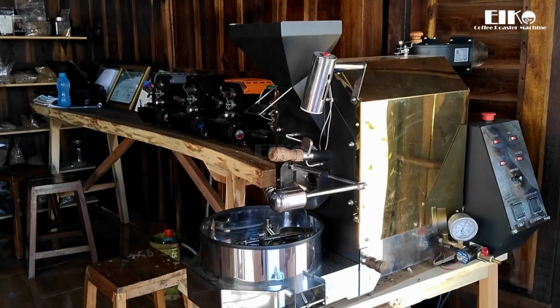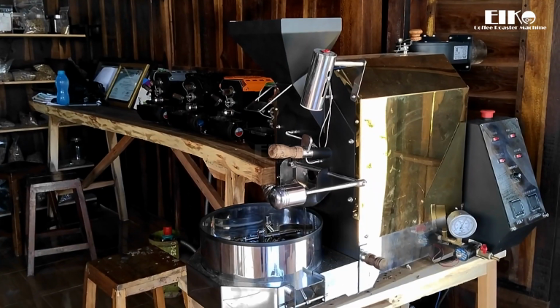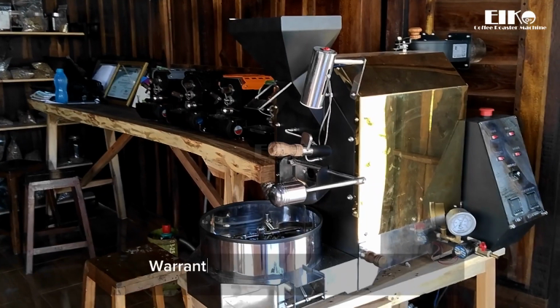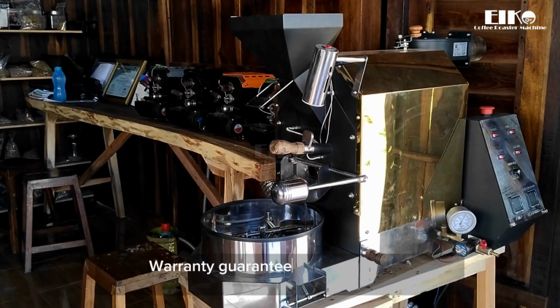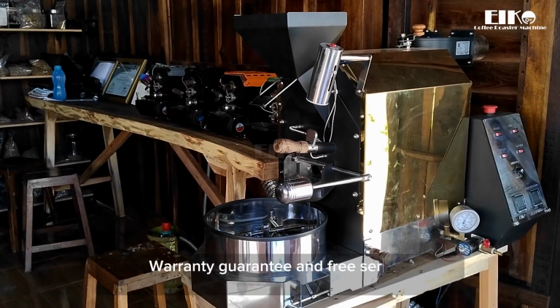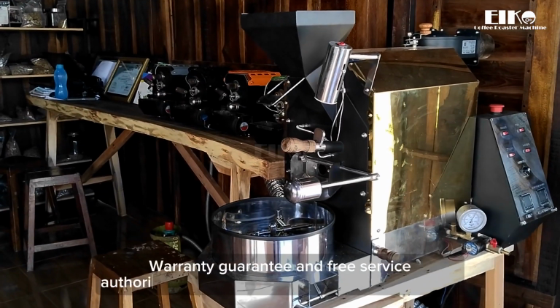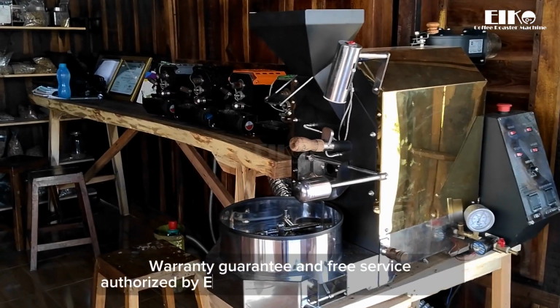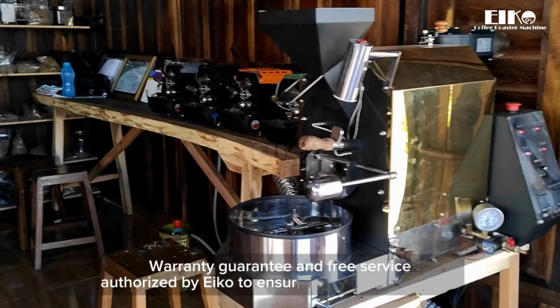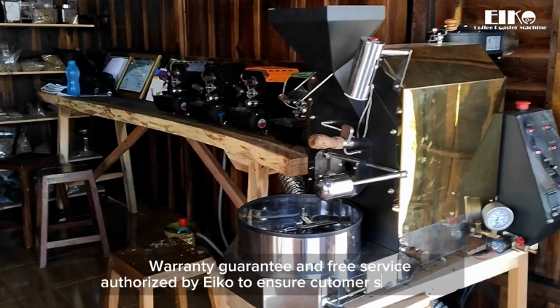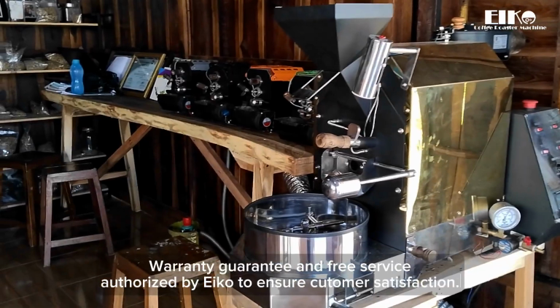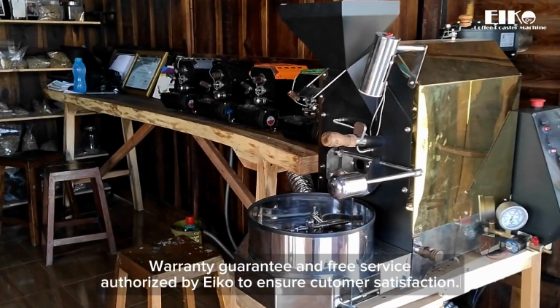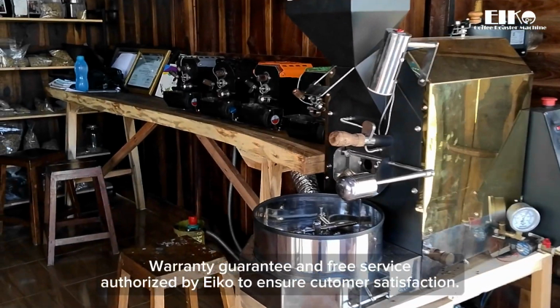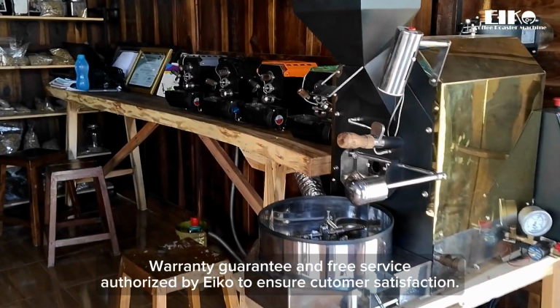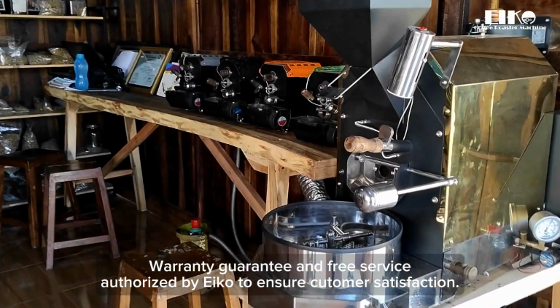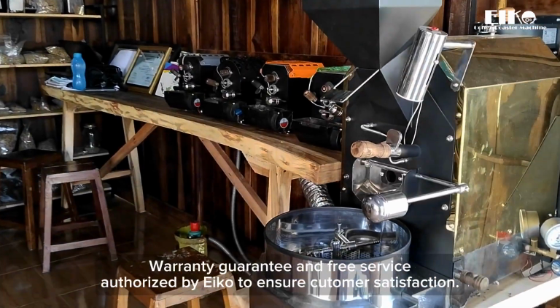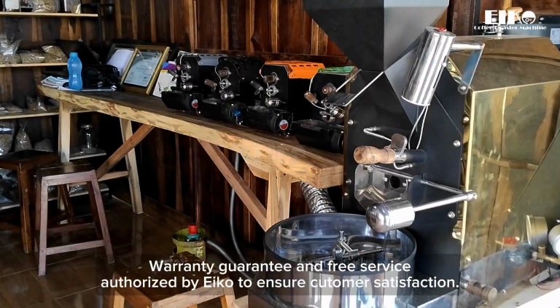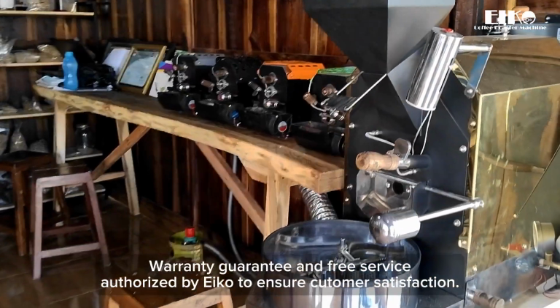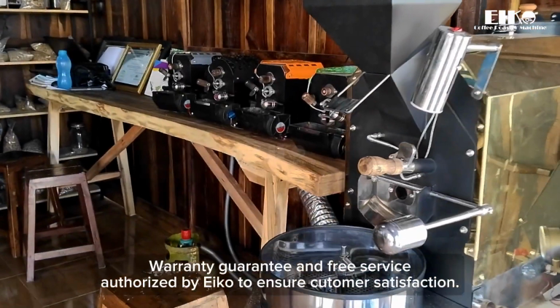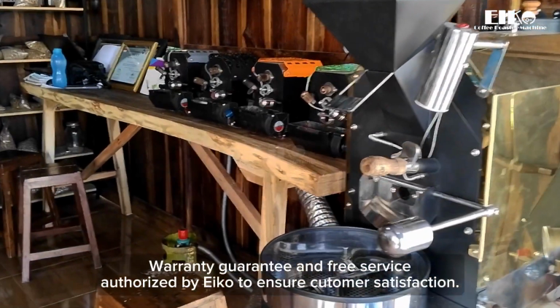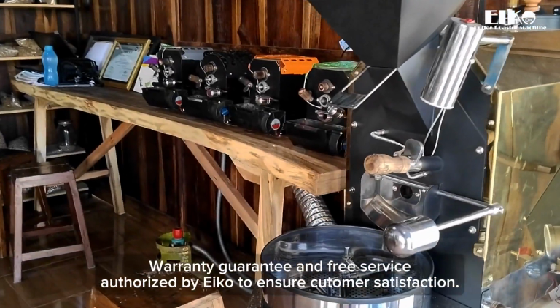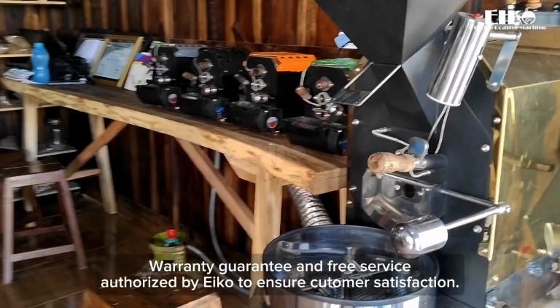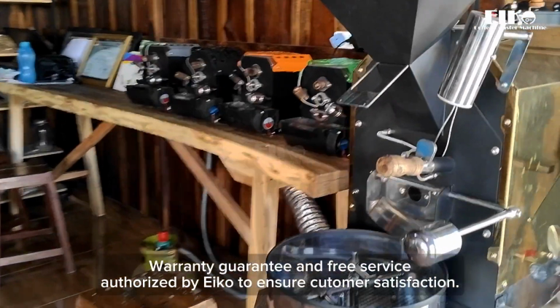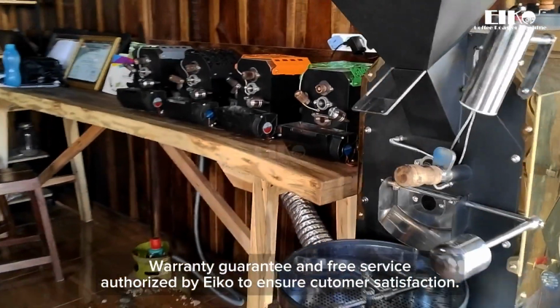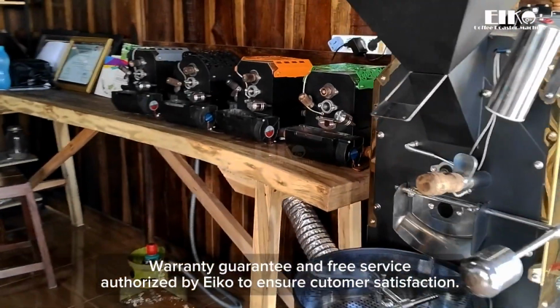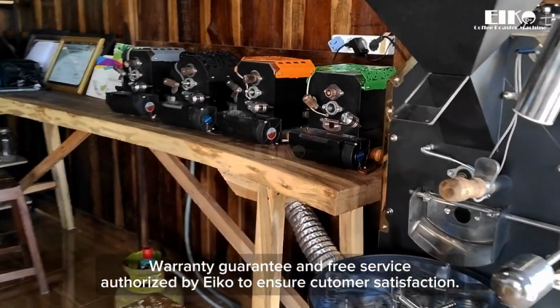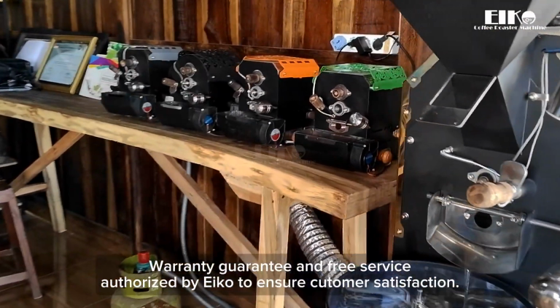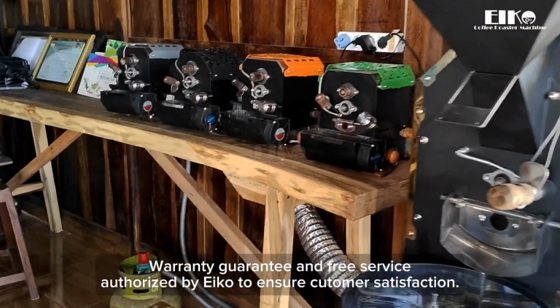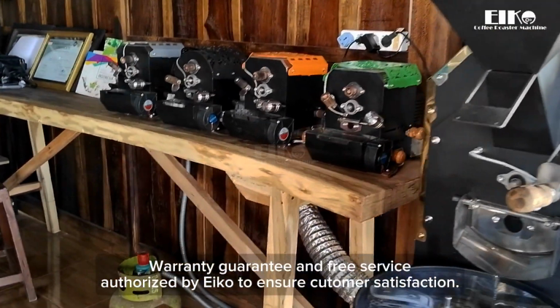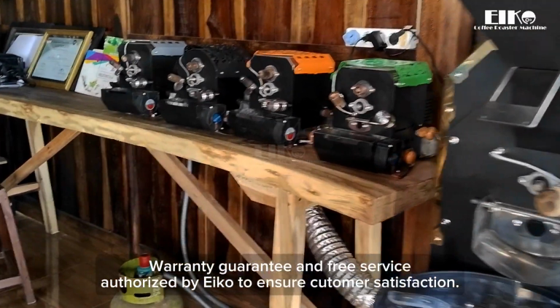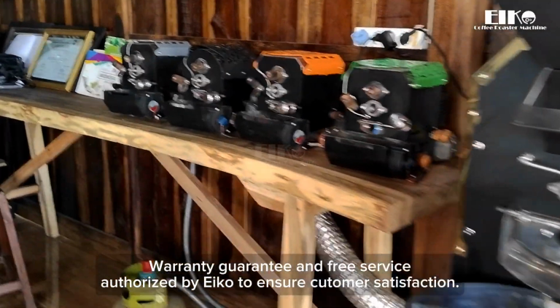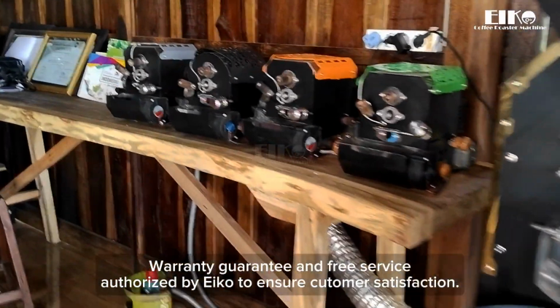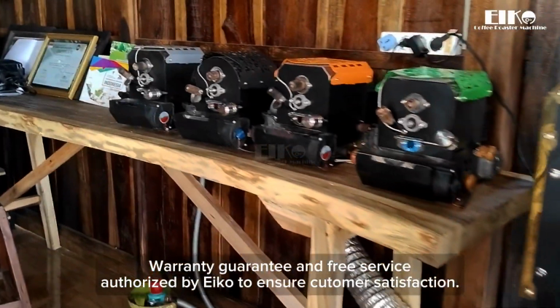Warranty guarantee and free service, authorized to ensure customer satisfaction.